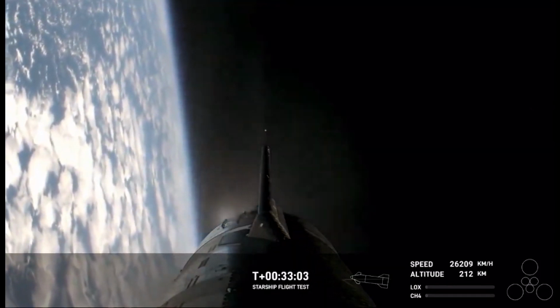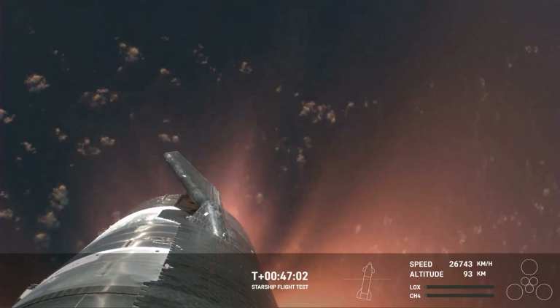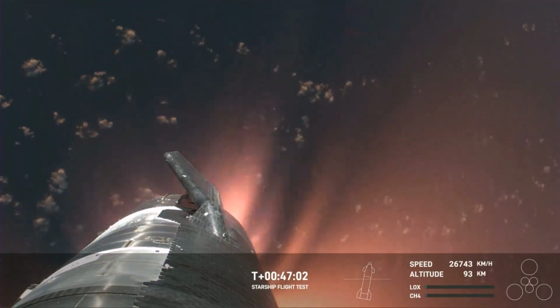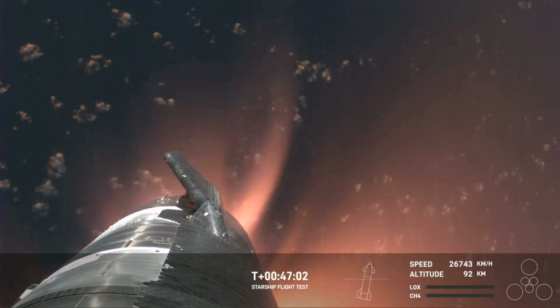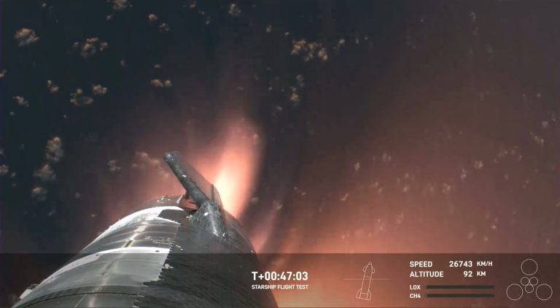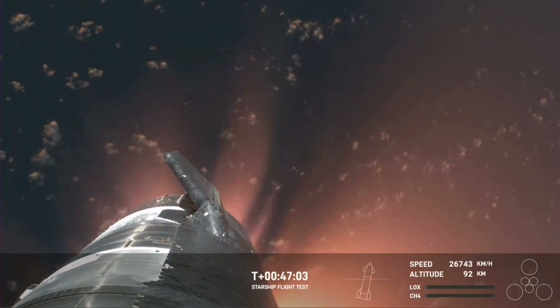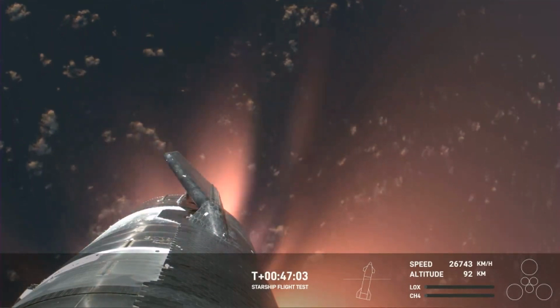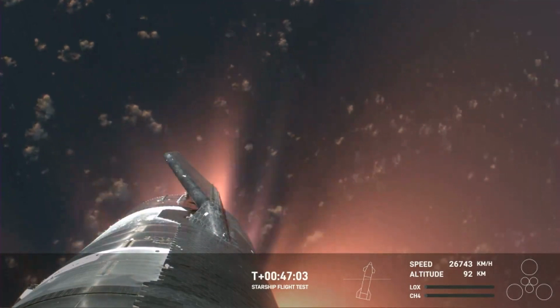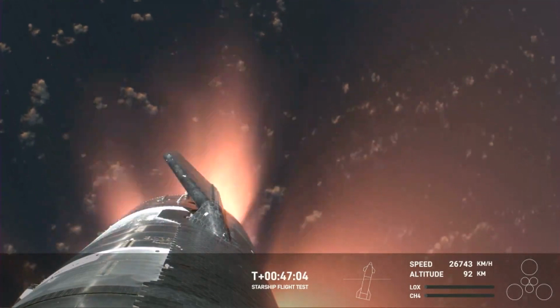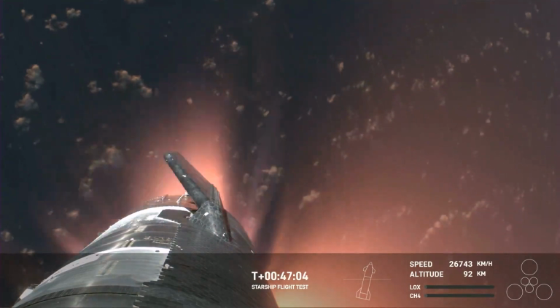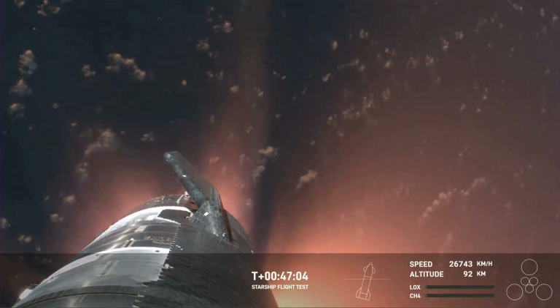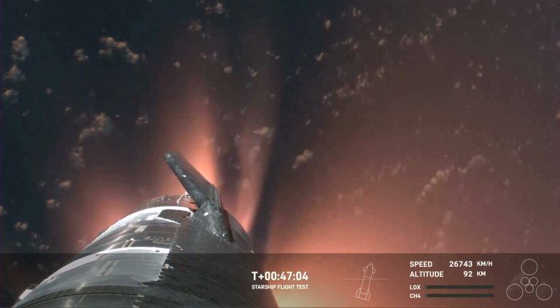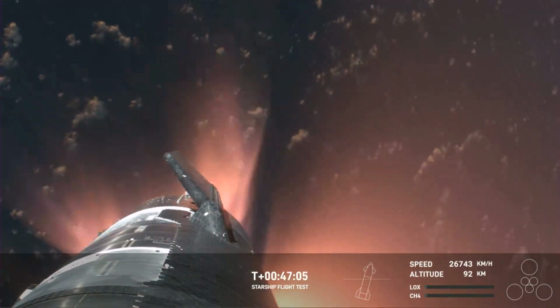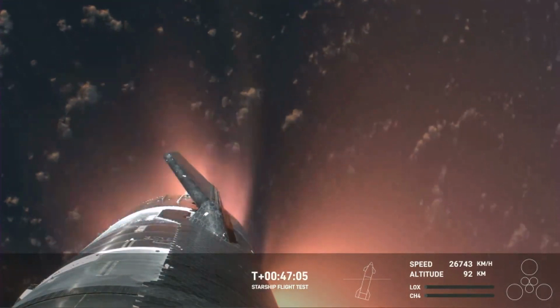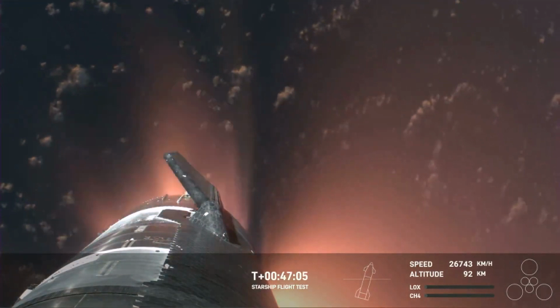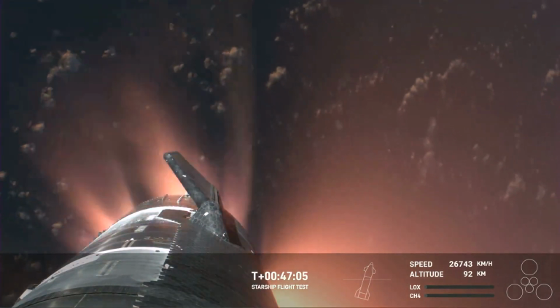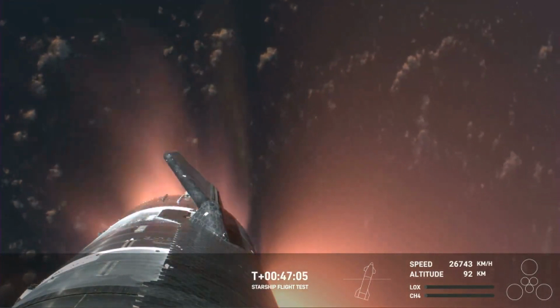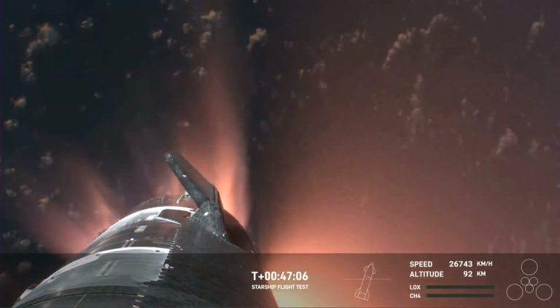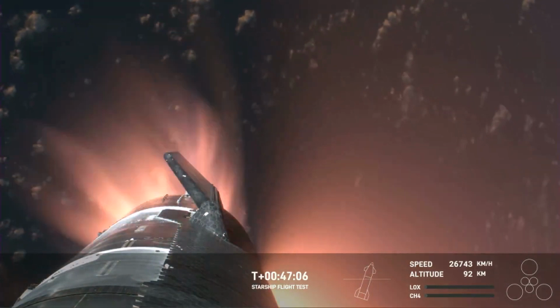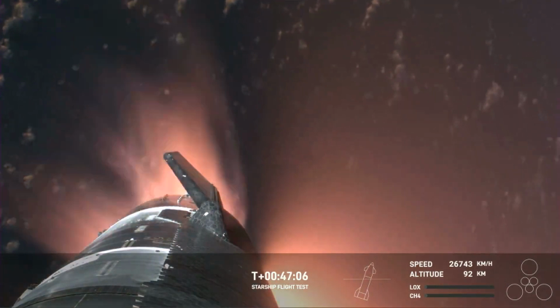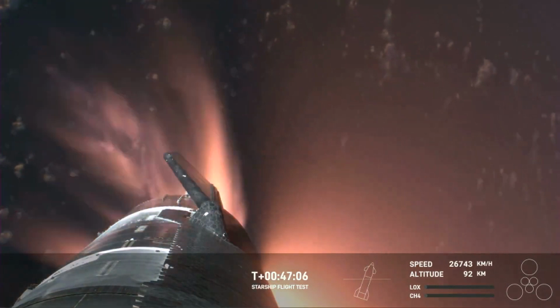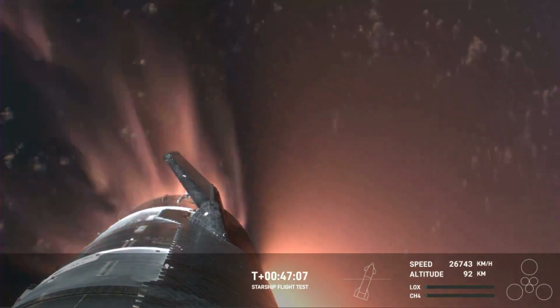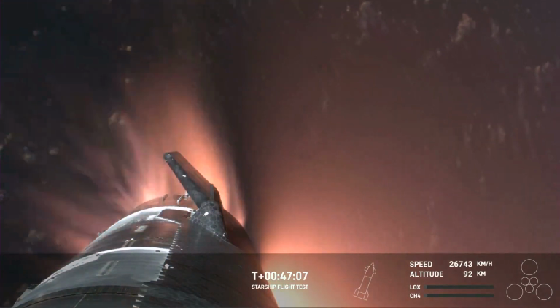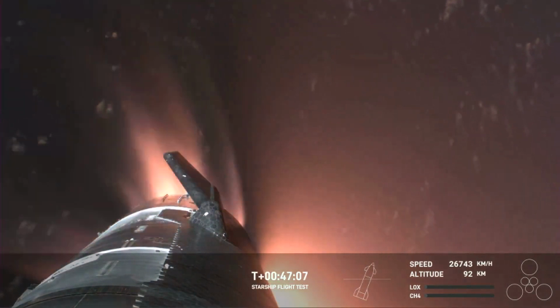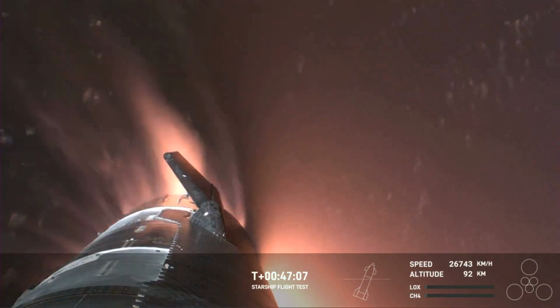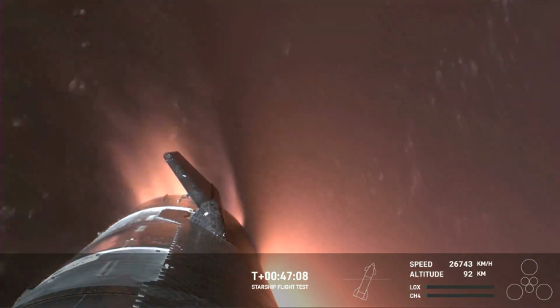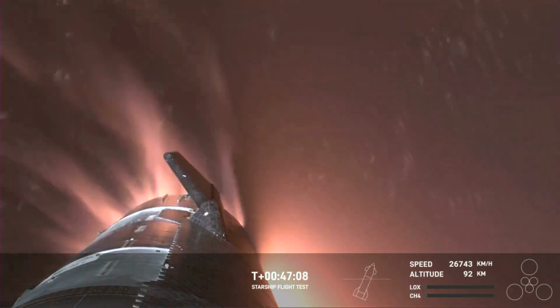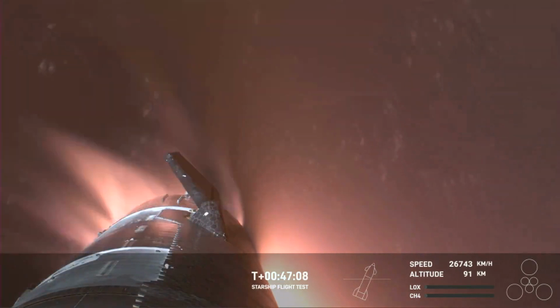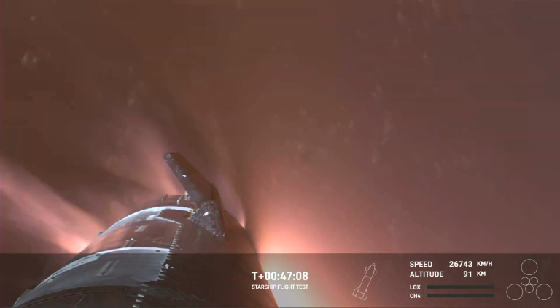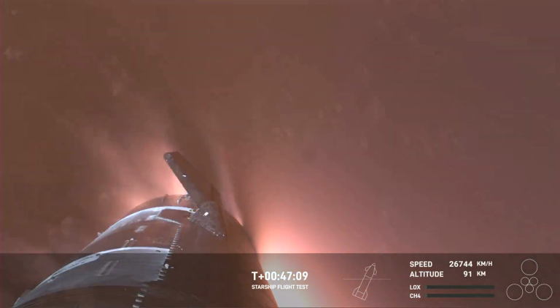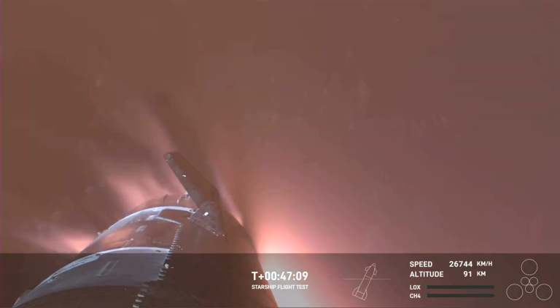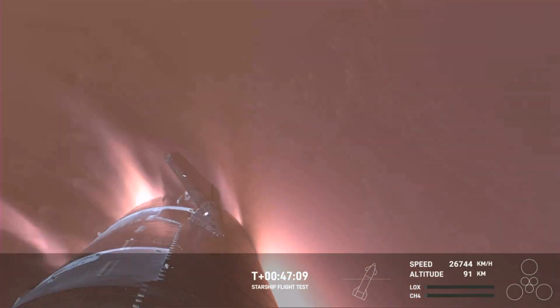However, post re-entry, communication glitches emerged, leading to the loss of contact with Starlink and TDRSS.